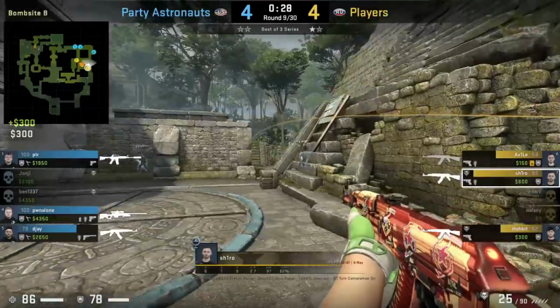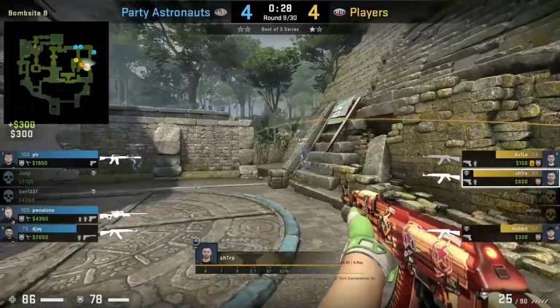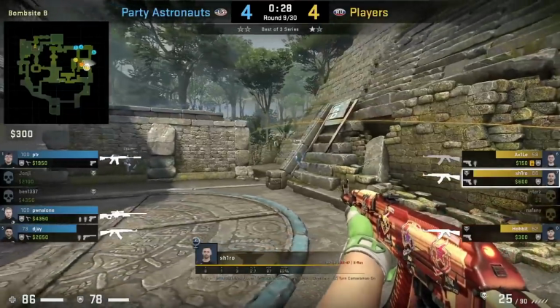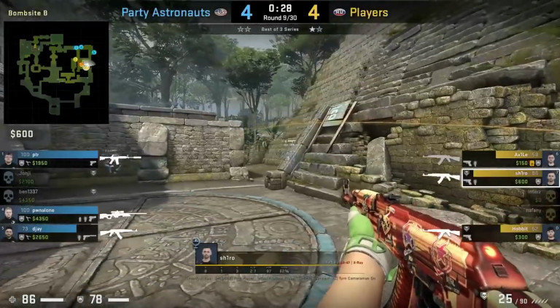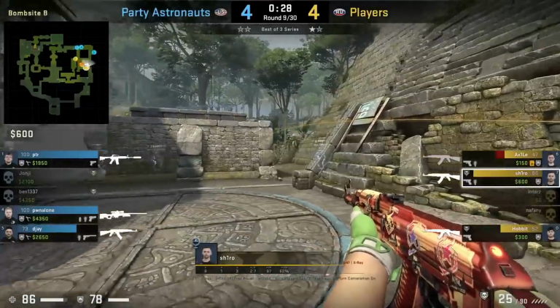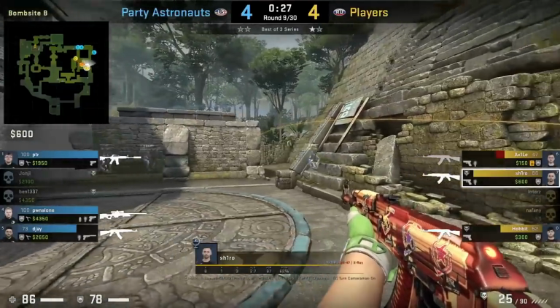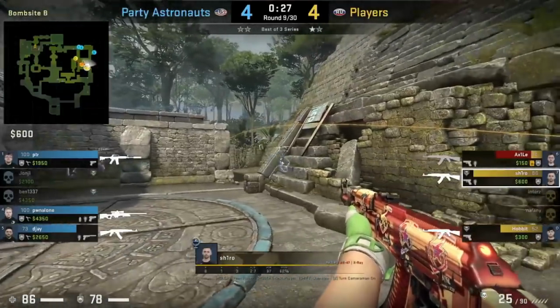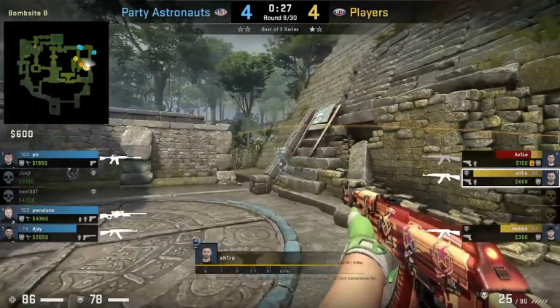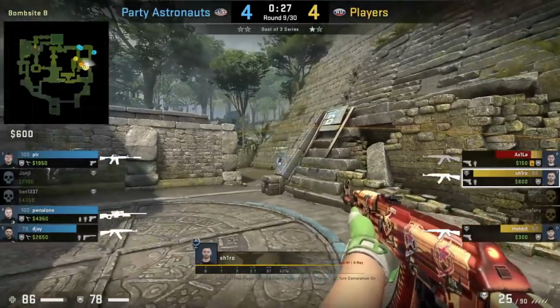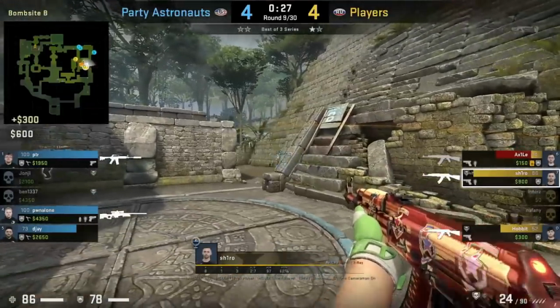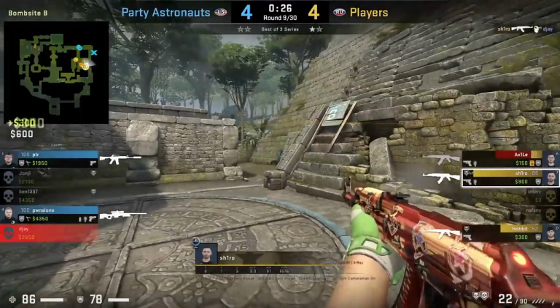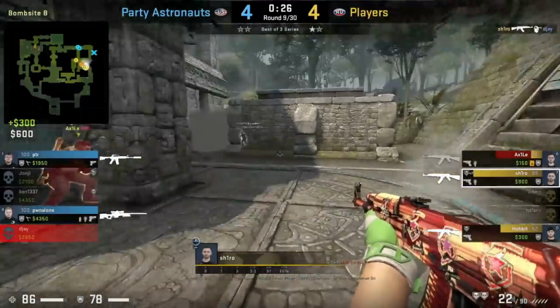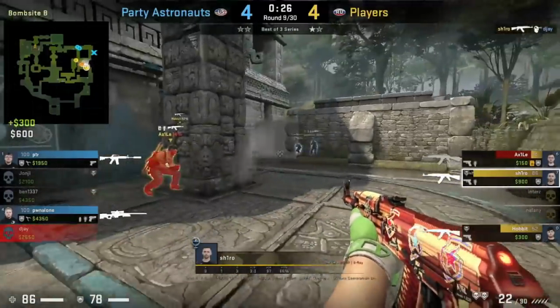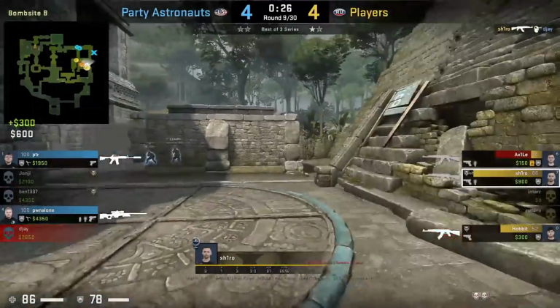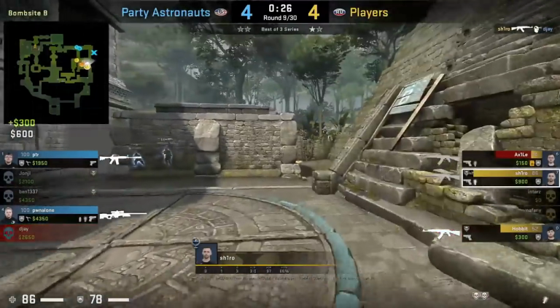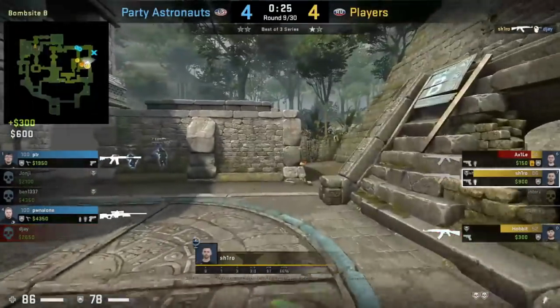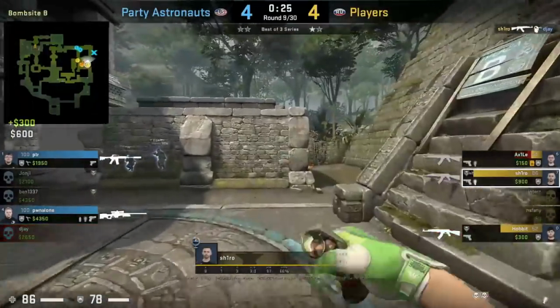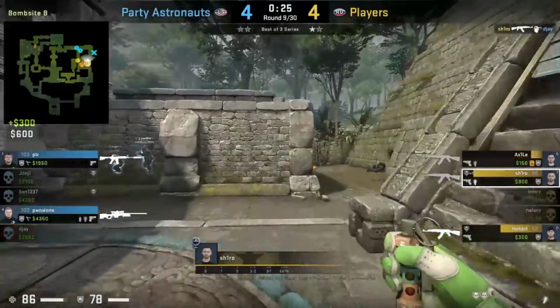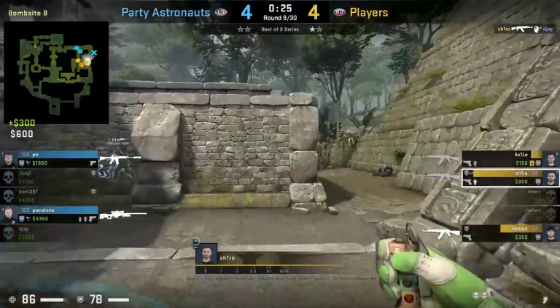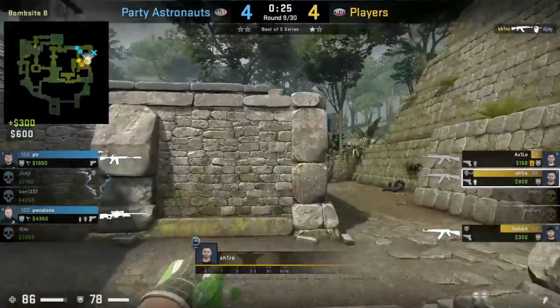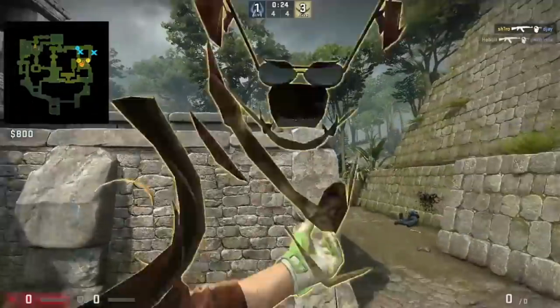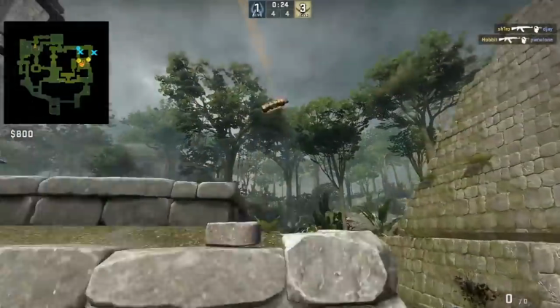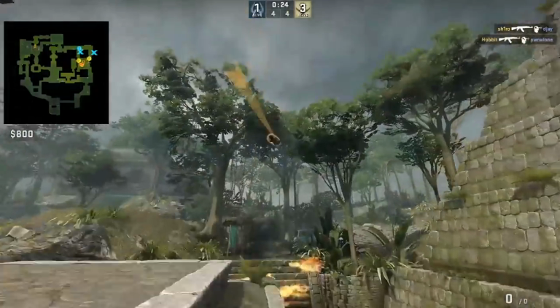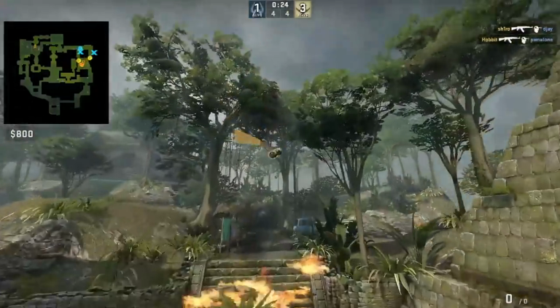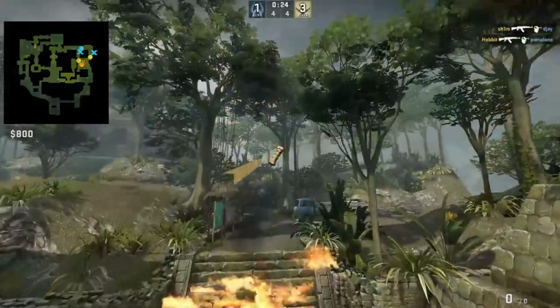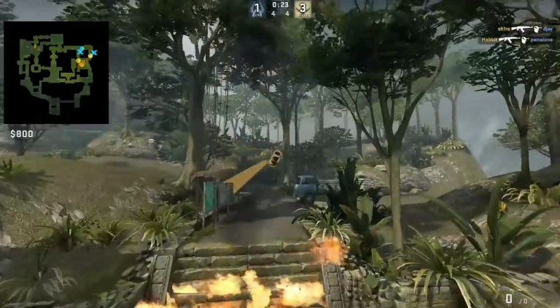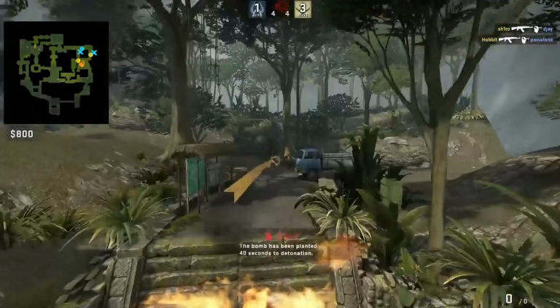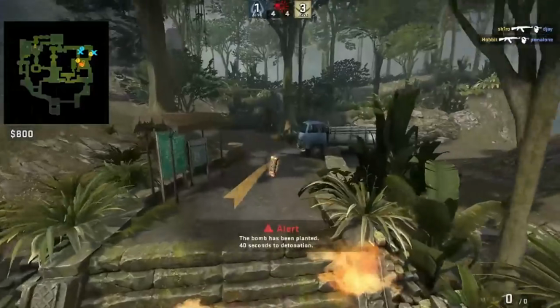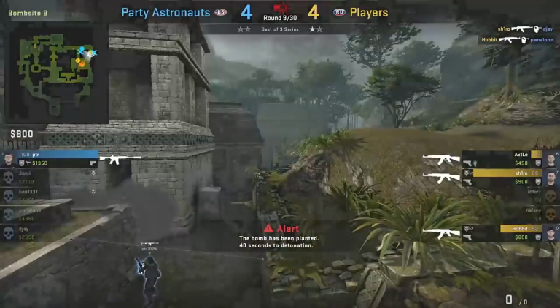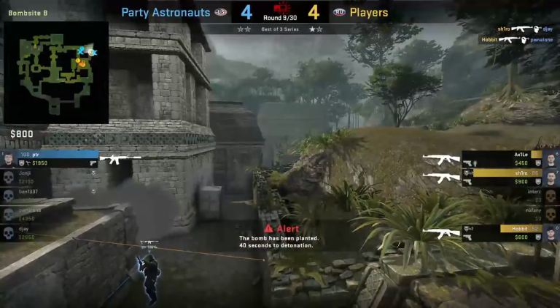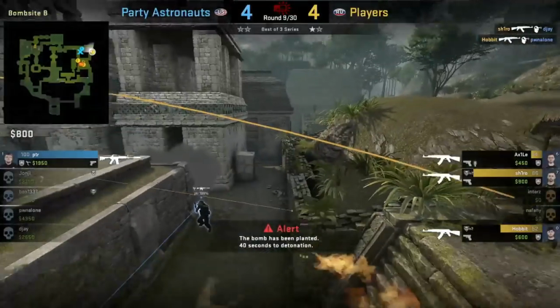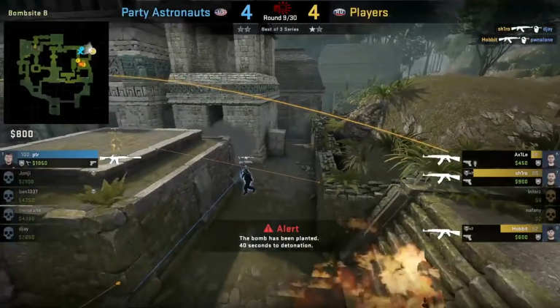Shiro self-pop flashes over this wall to peek back lanes from long, which blinds PTR, setting himself up for the kill.